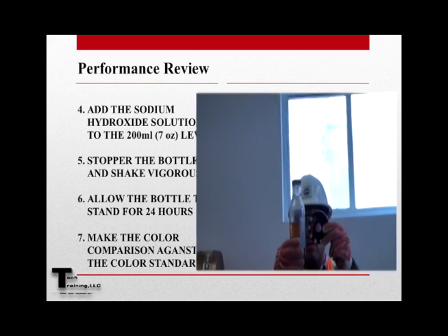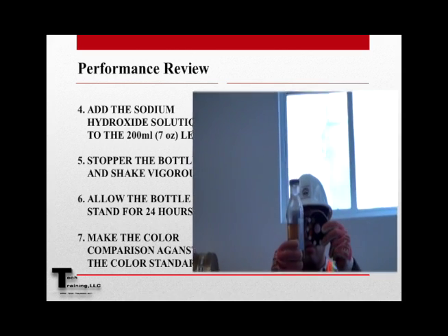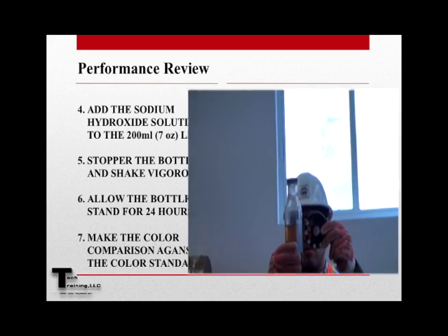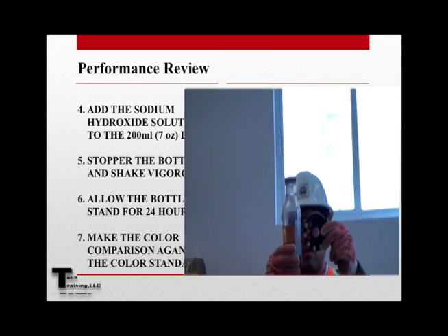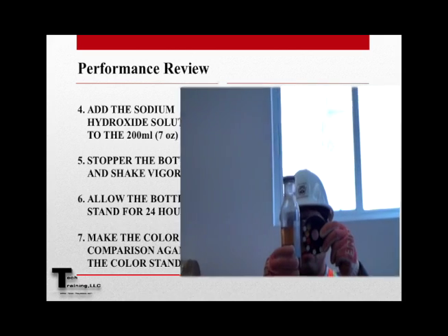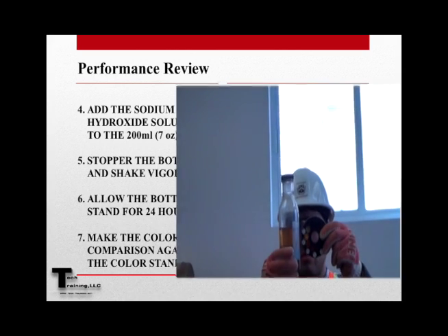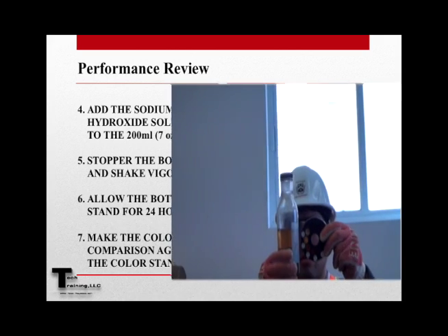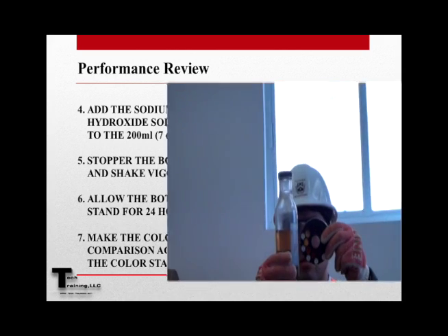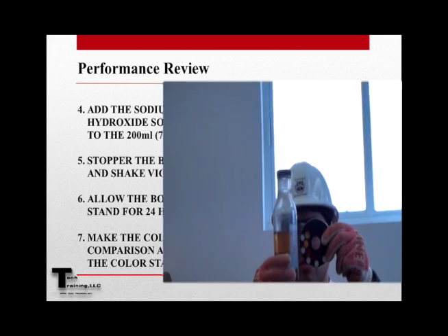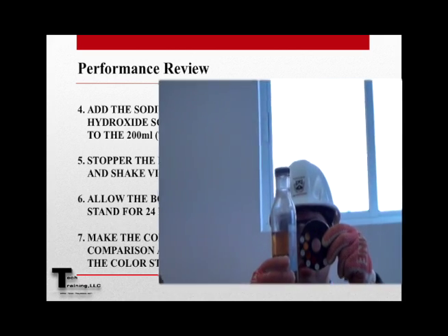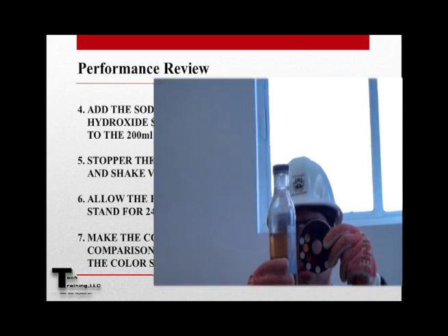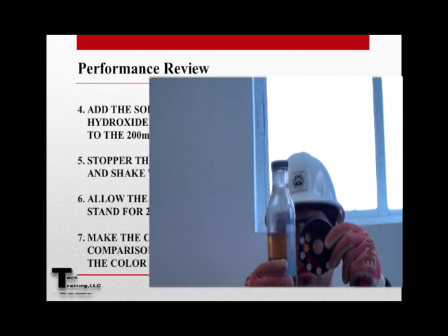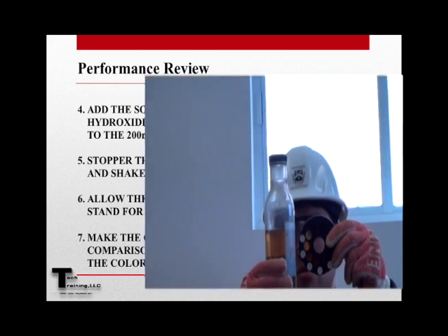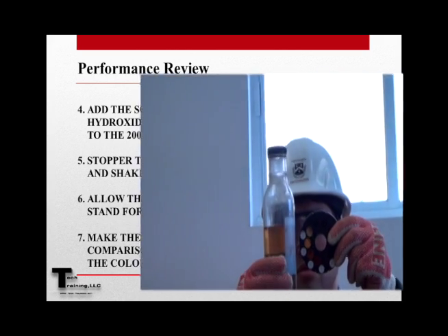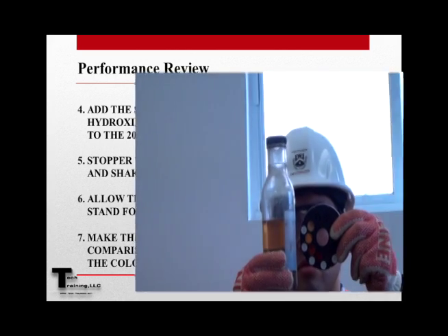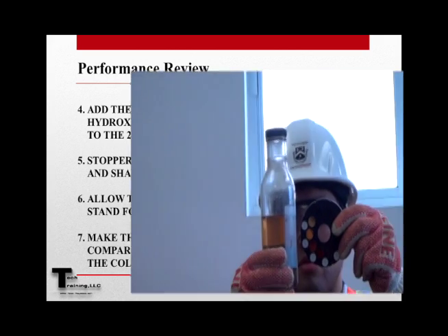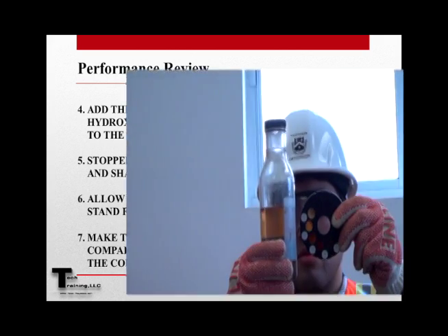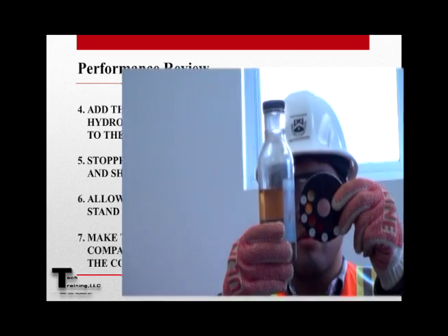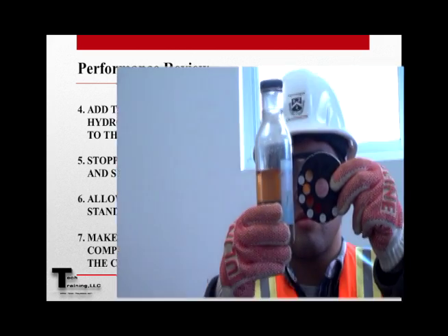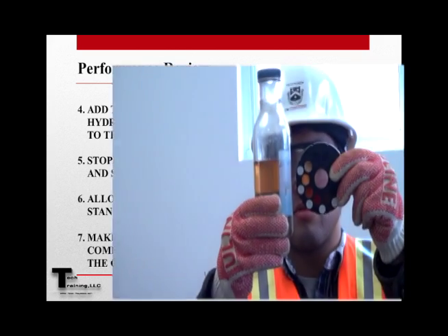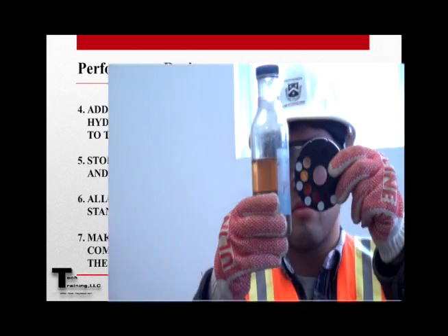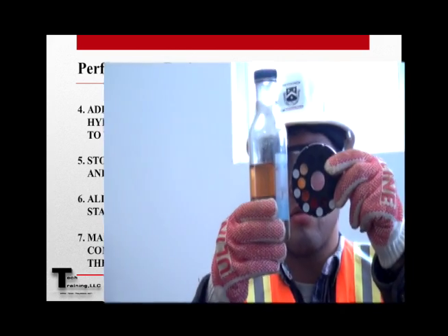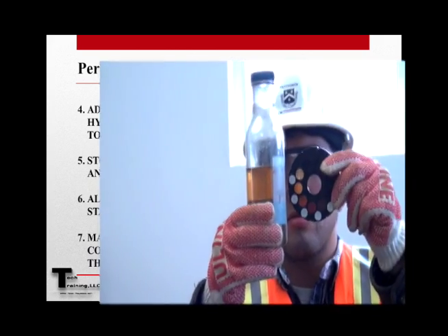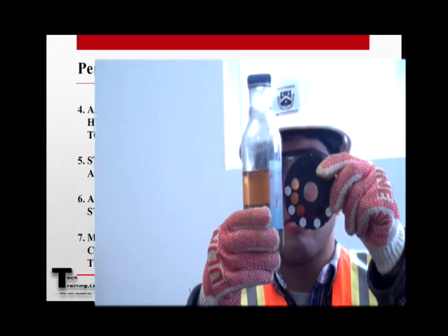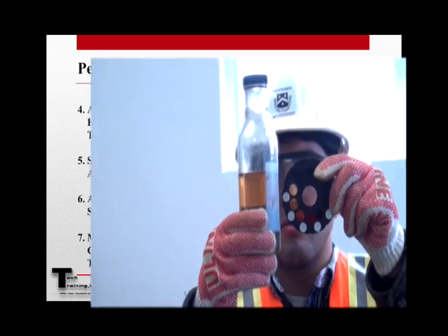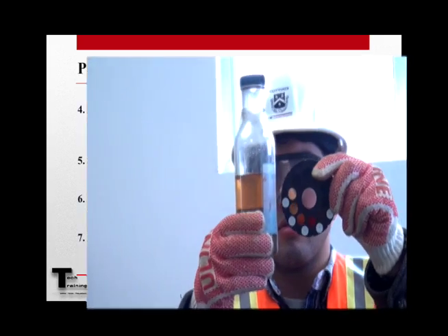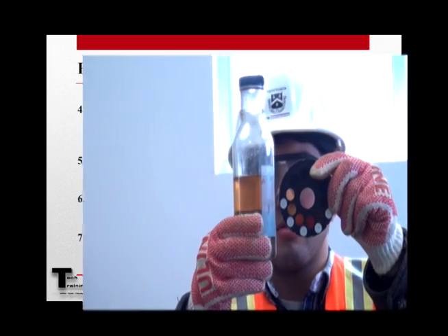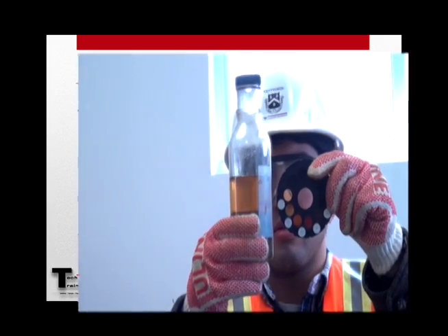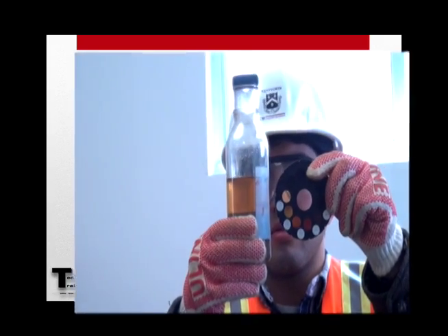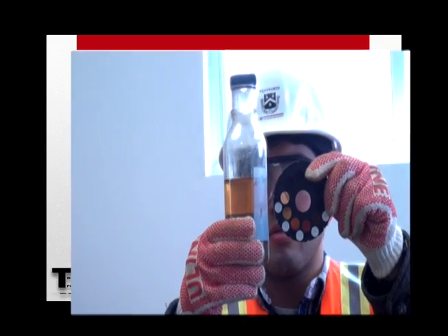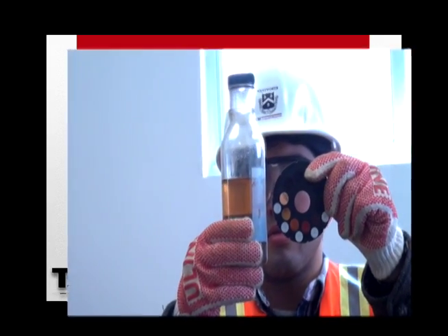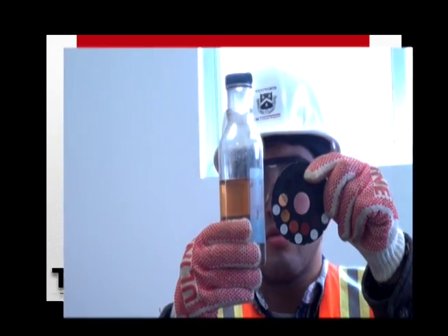And finally, make our color comparison to the glass color standard.